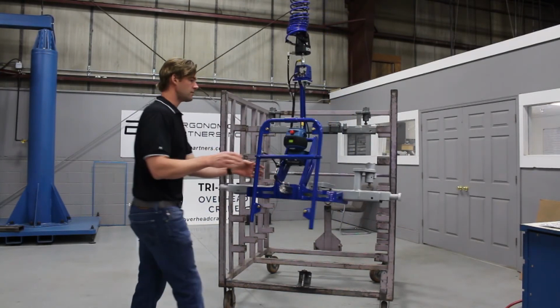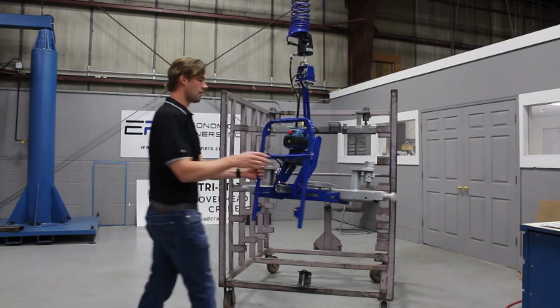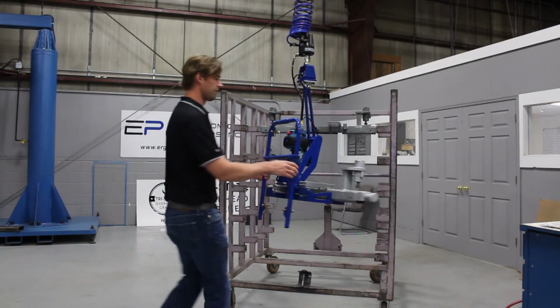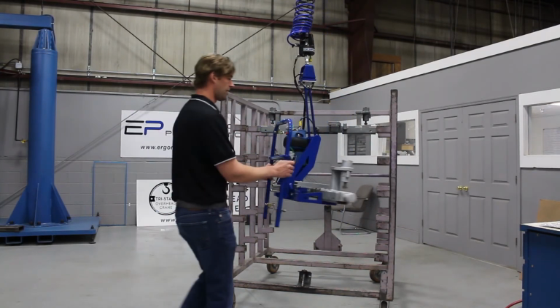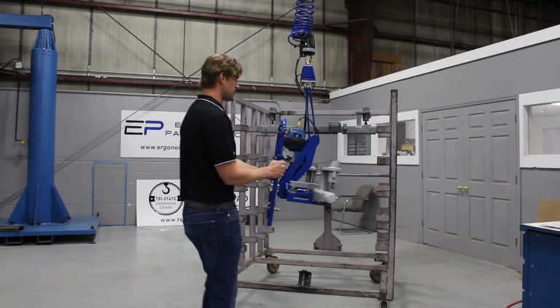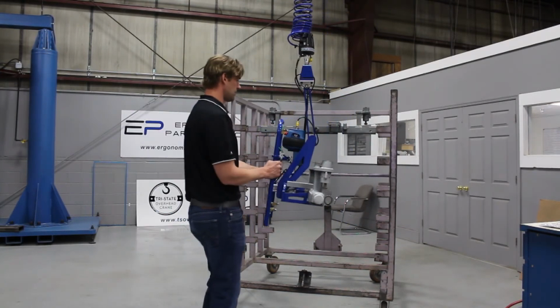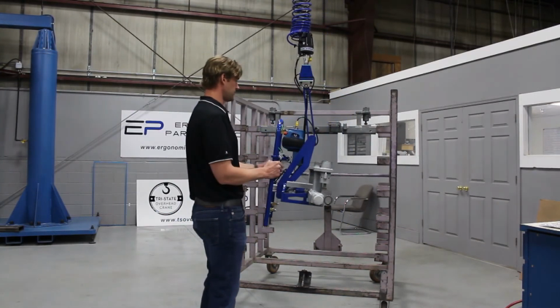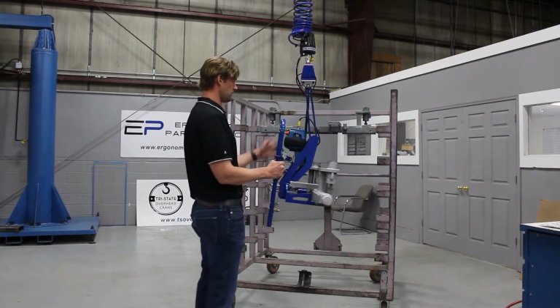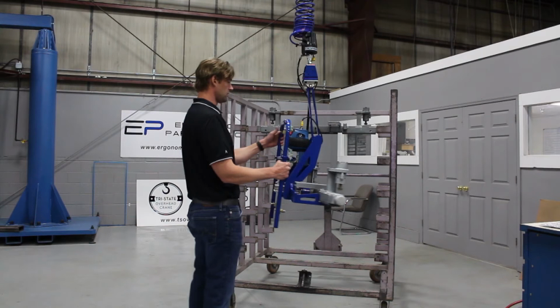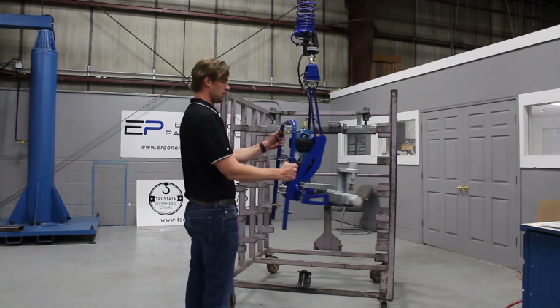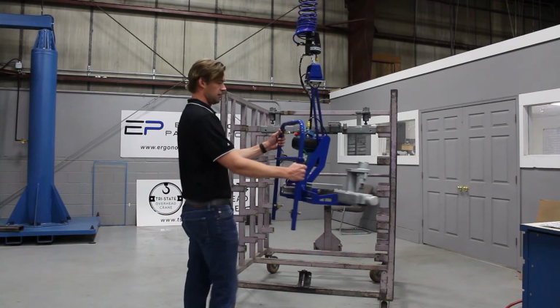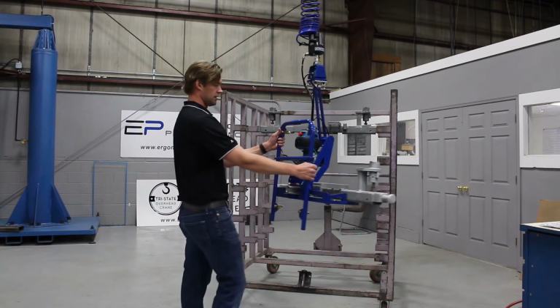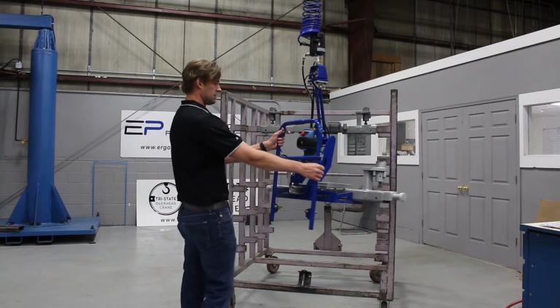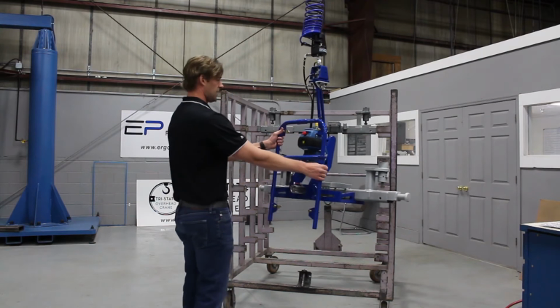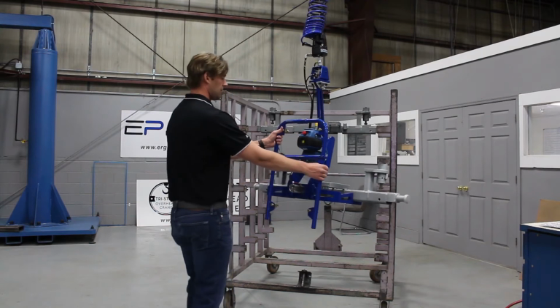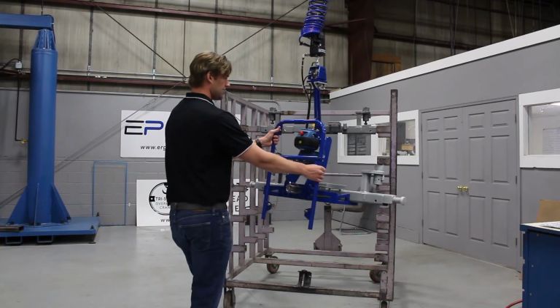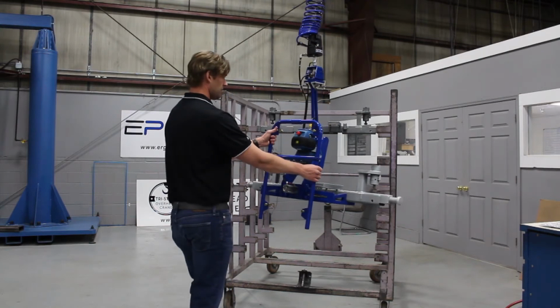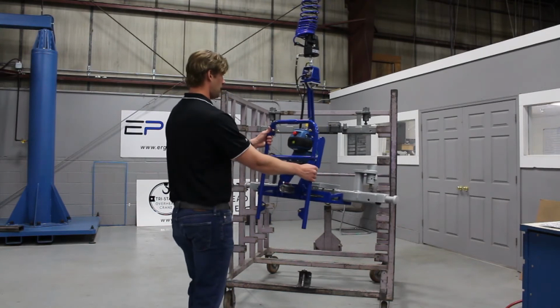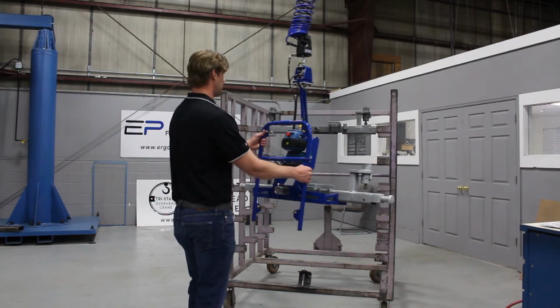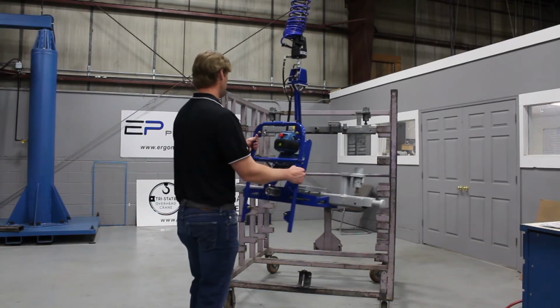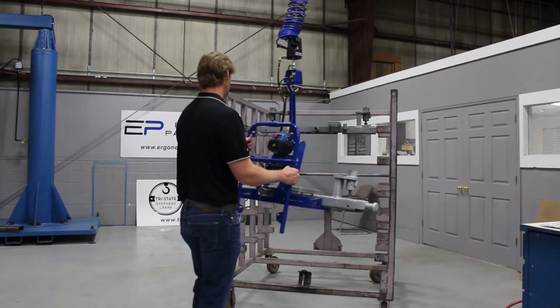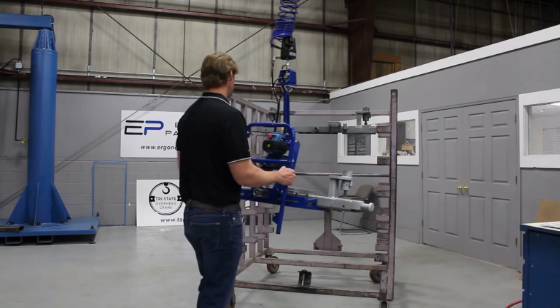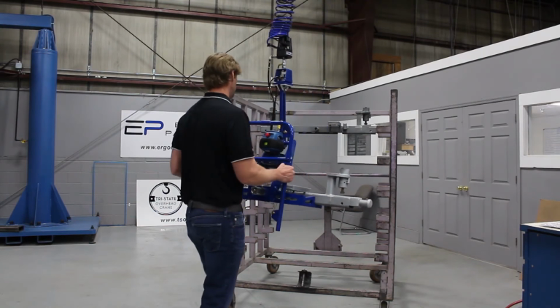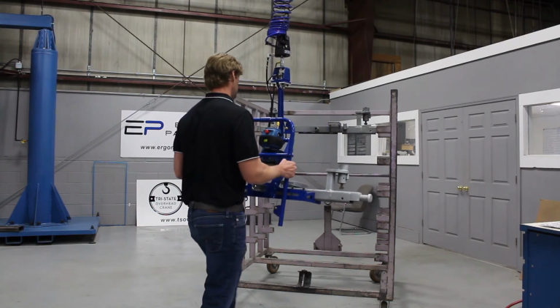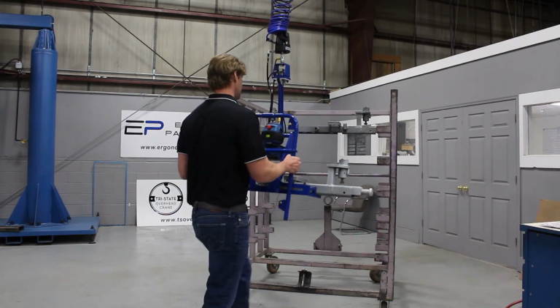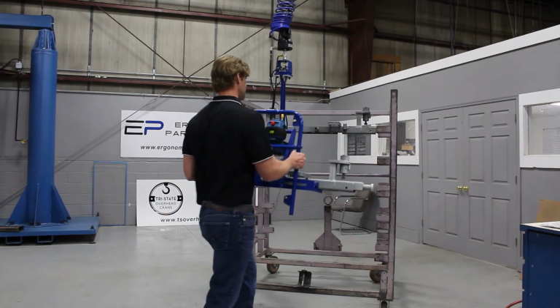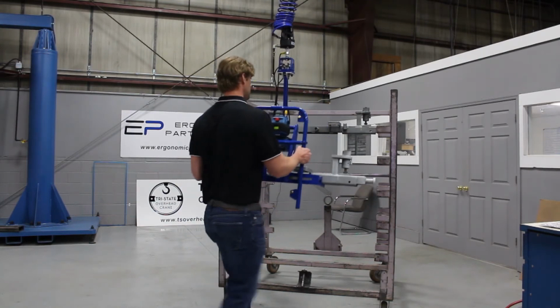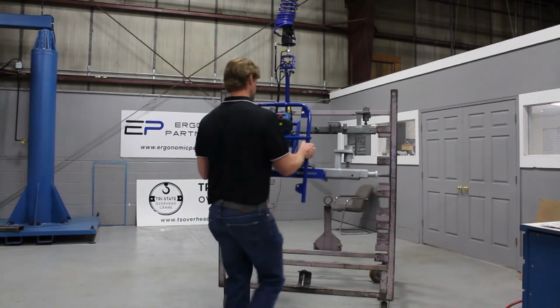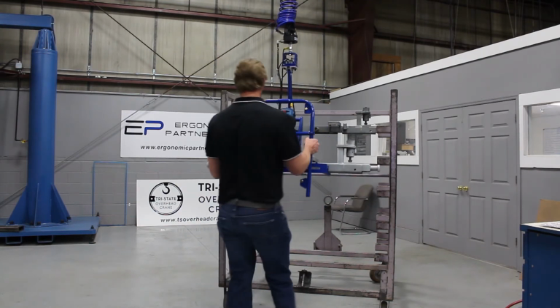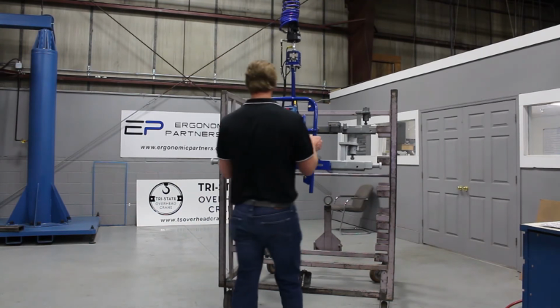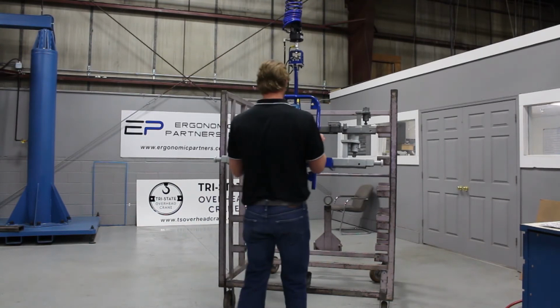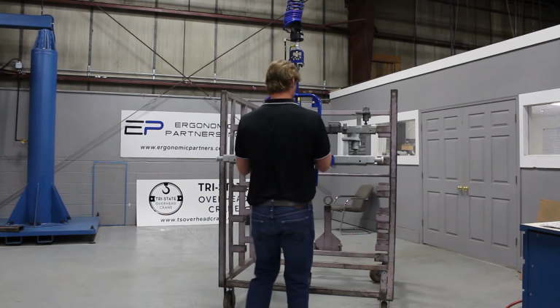A very simple tool. You can see you can't release the part in mid-air. Go ahead and set this back down.